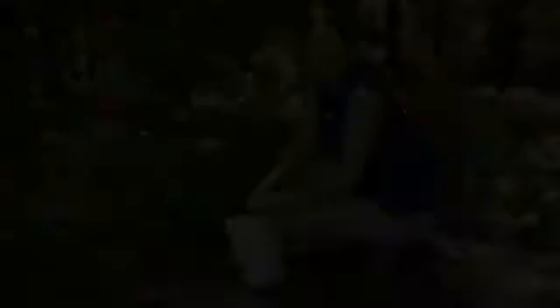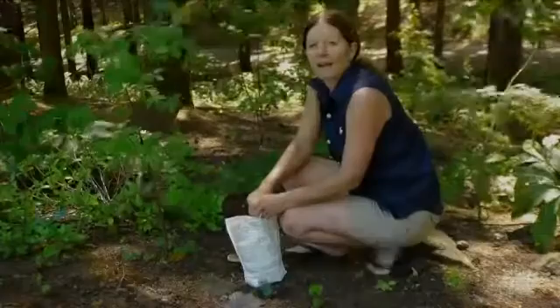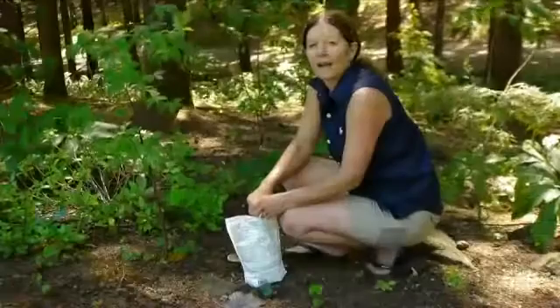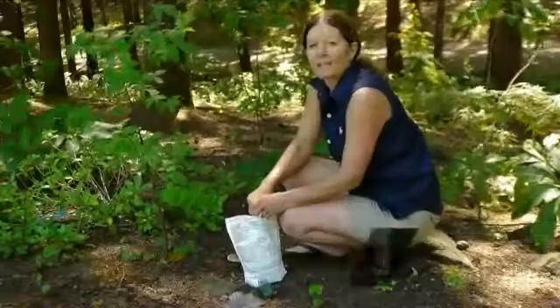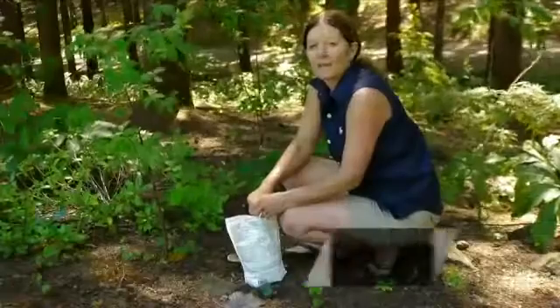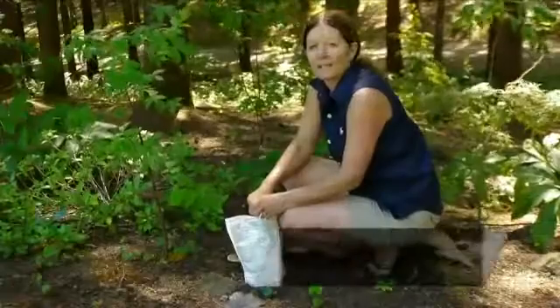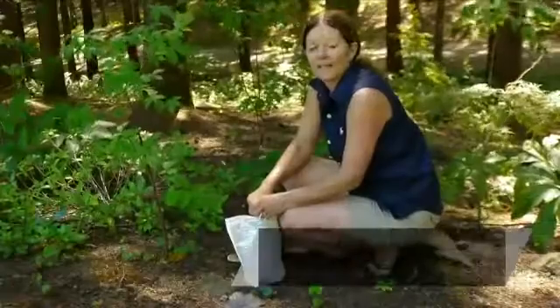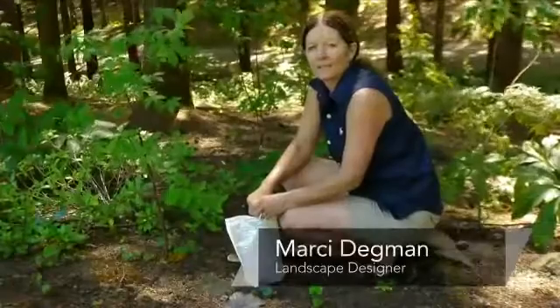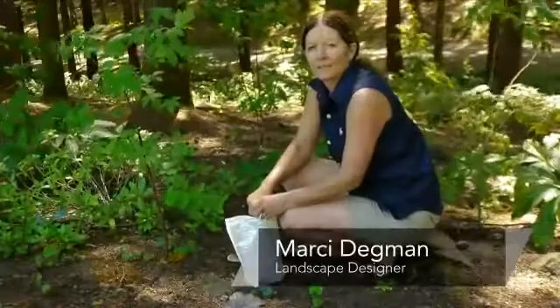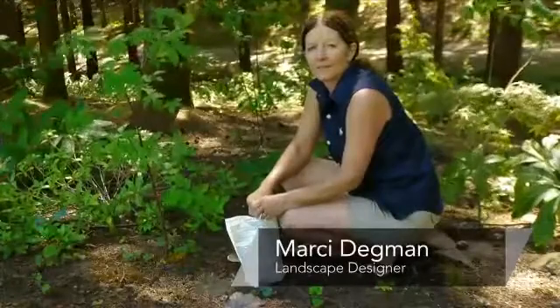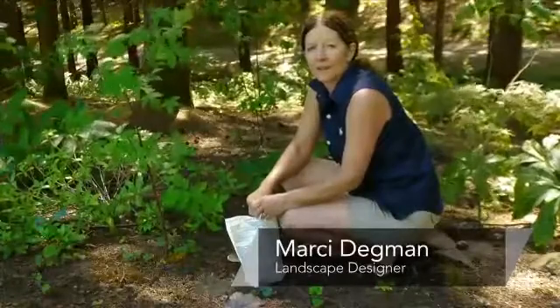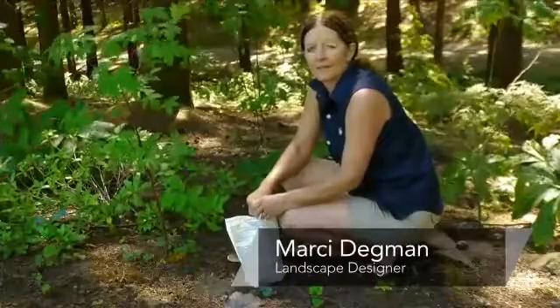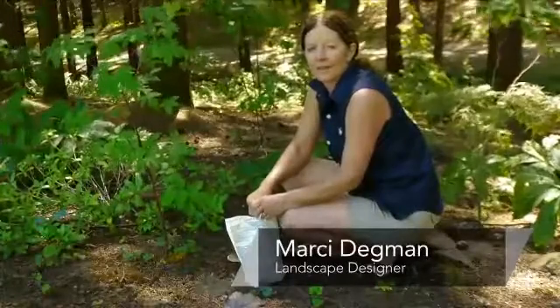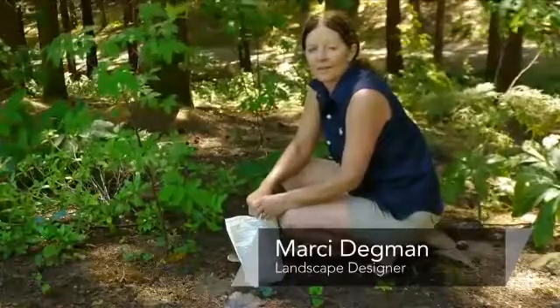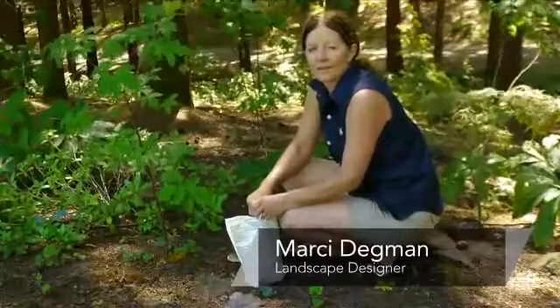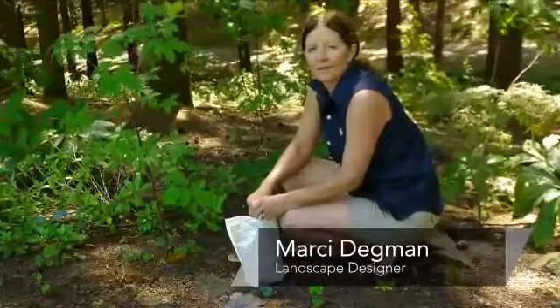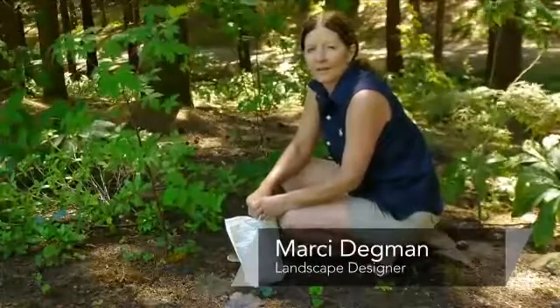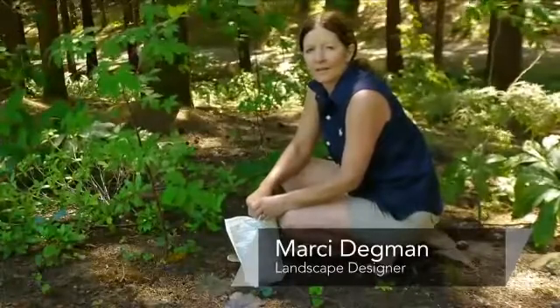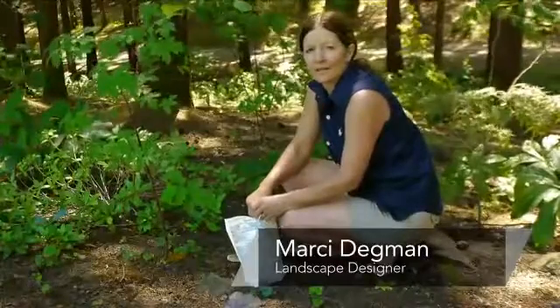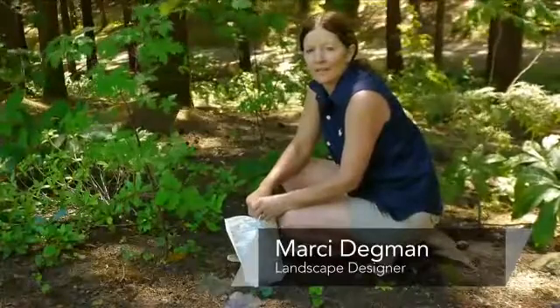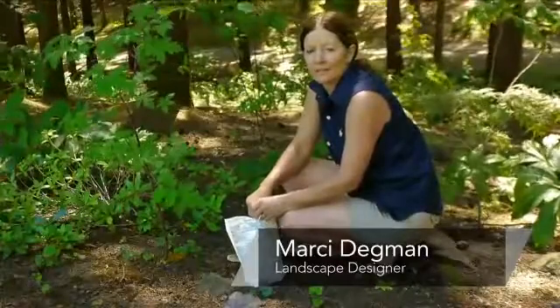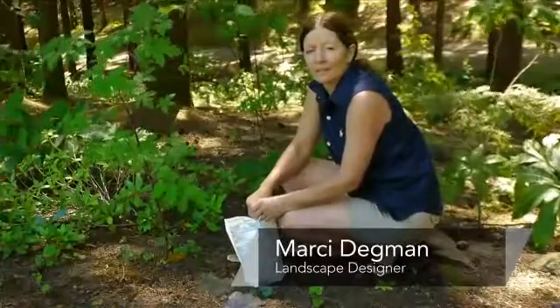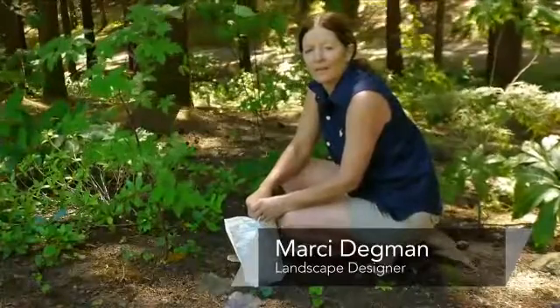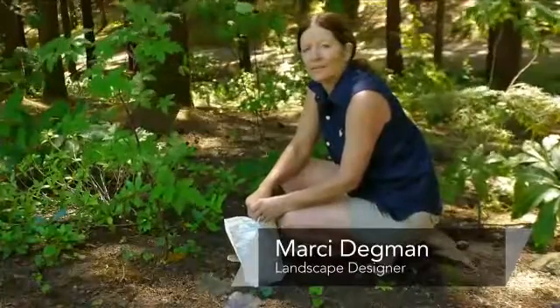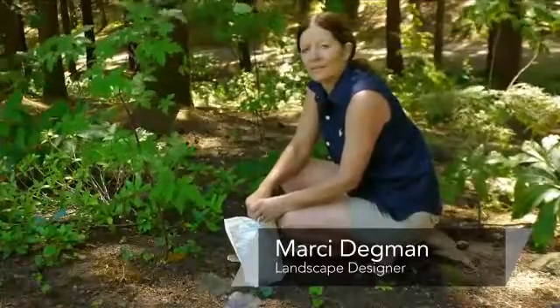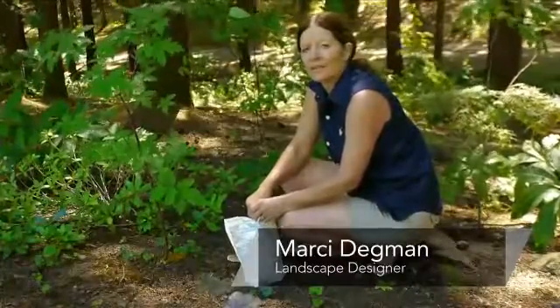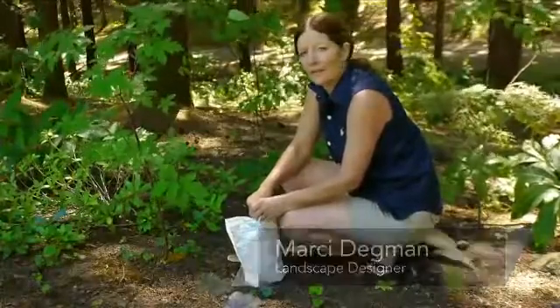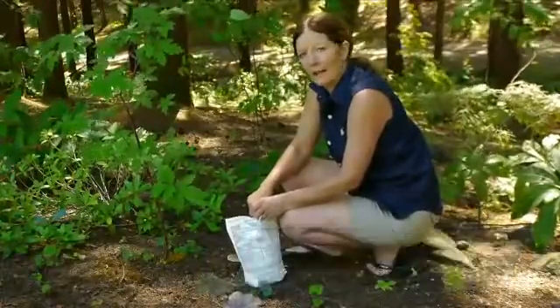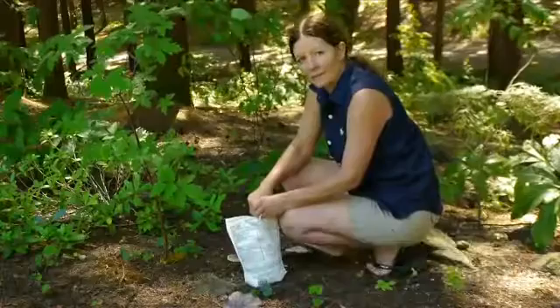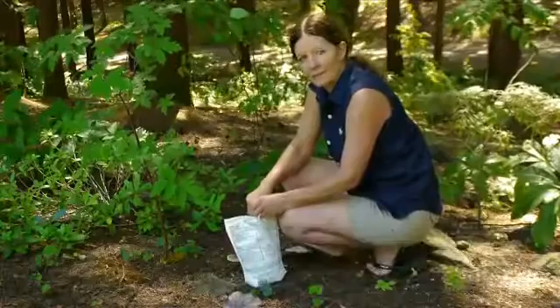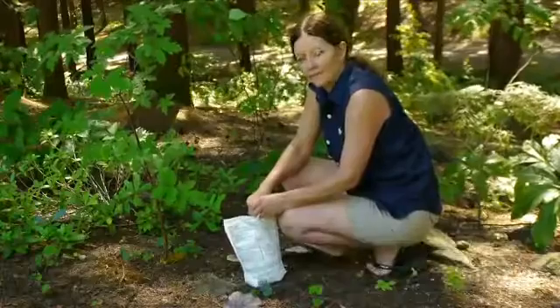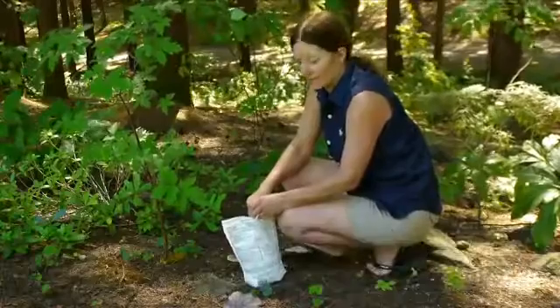Hi, I'm Marcie Dagman, the aspiring gardener, and today we're going to talk about growing trees and Epsom salts.